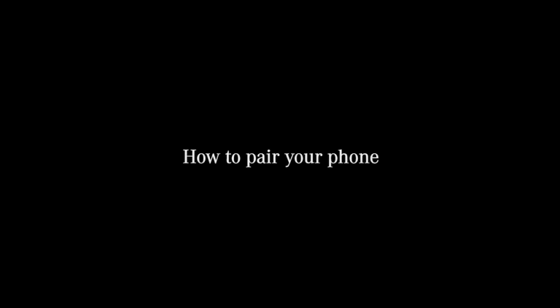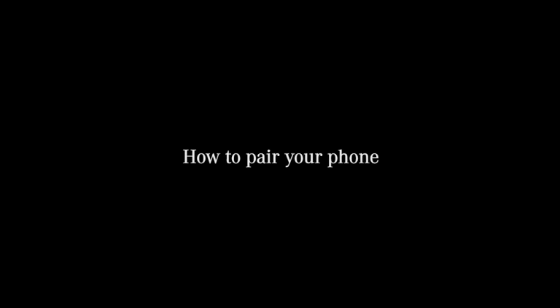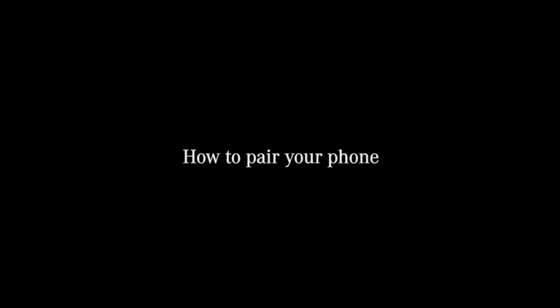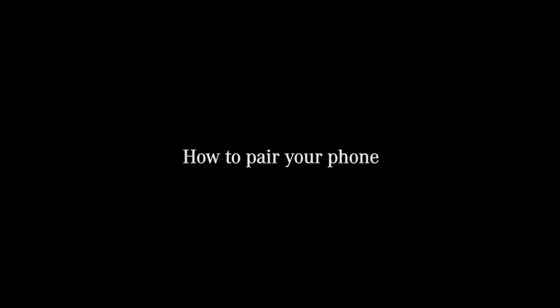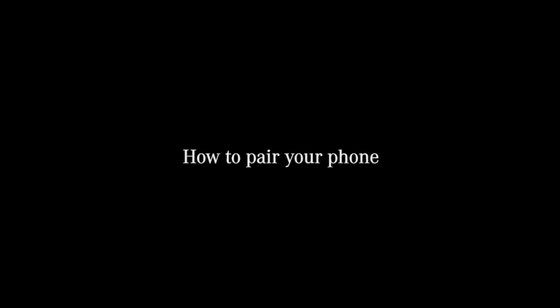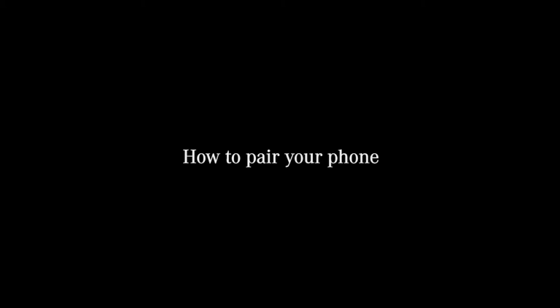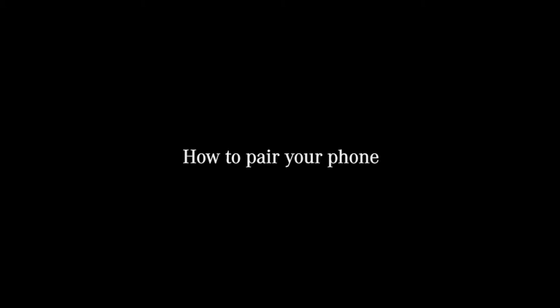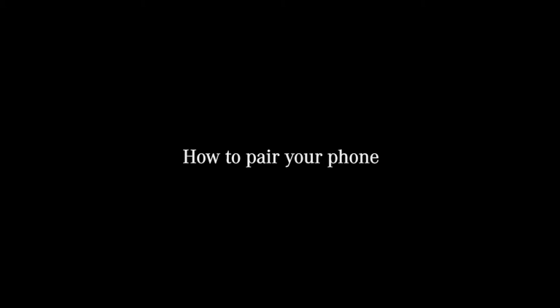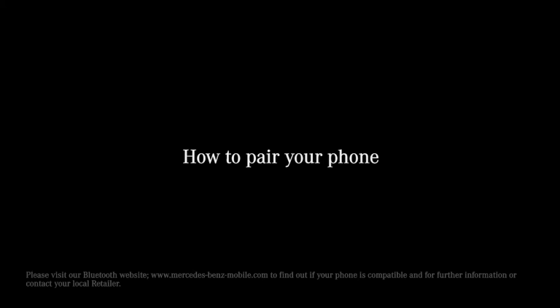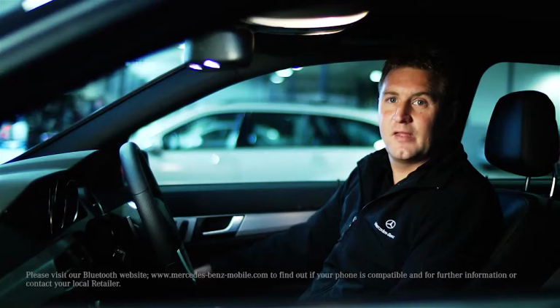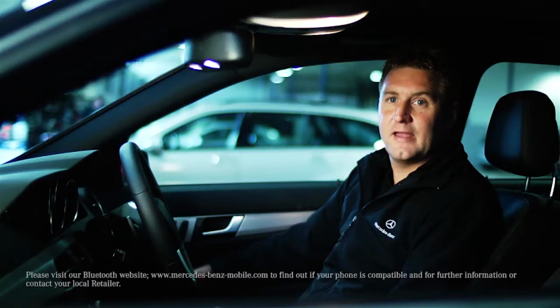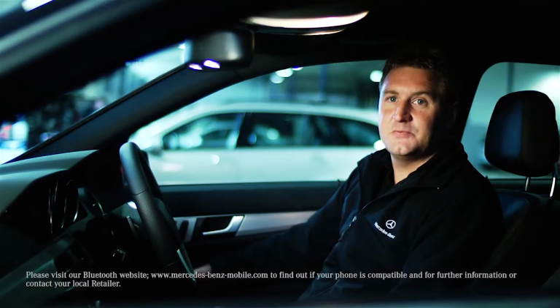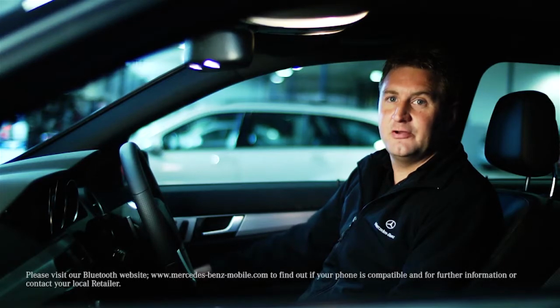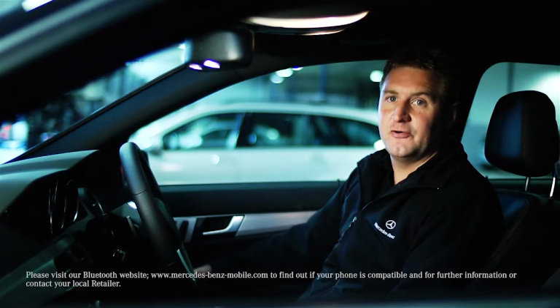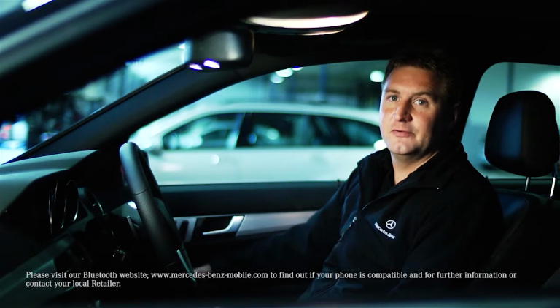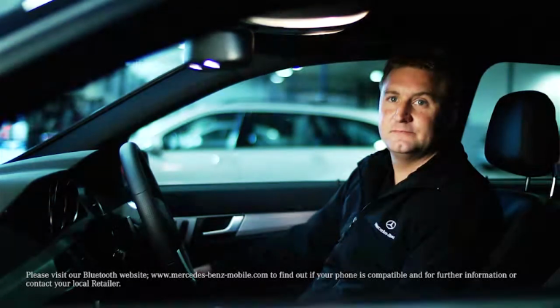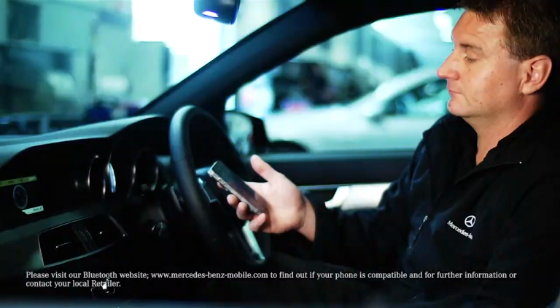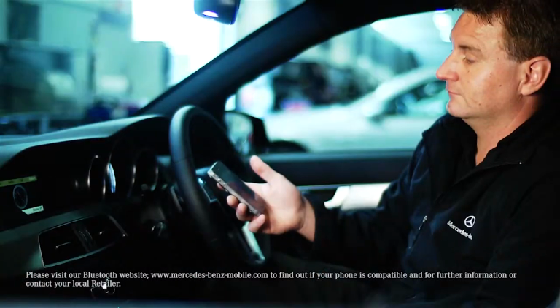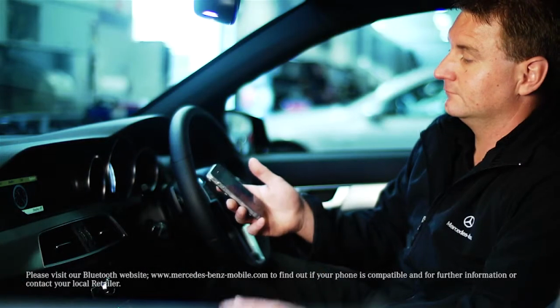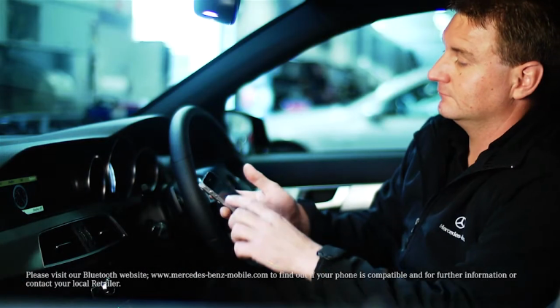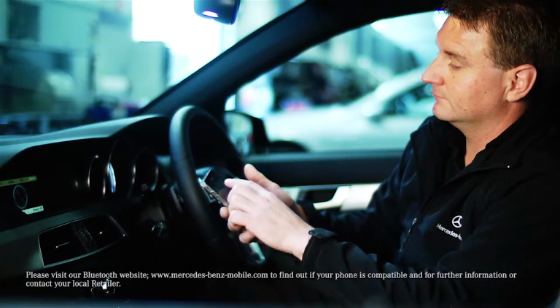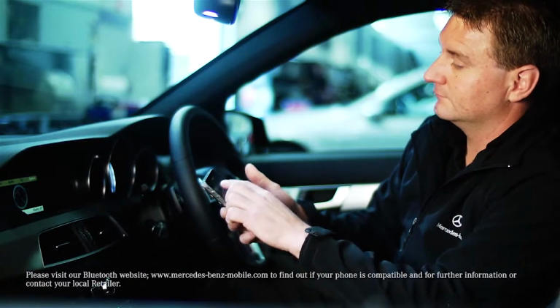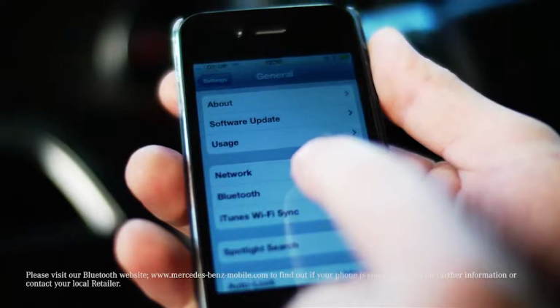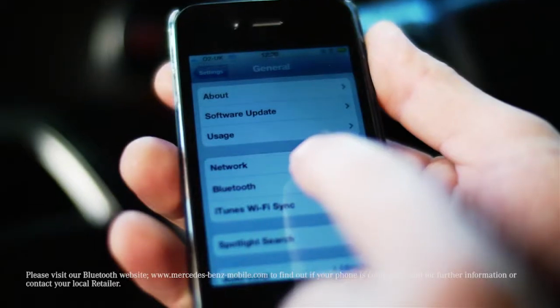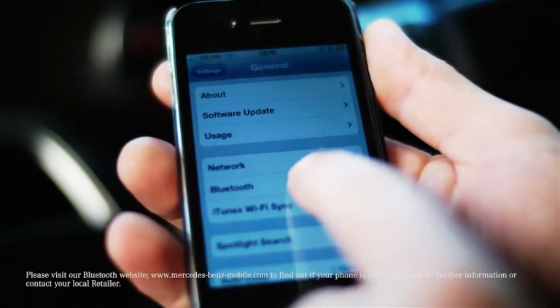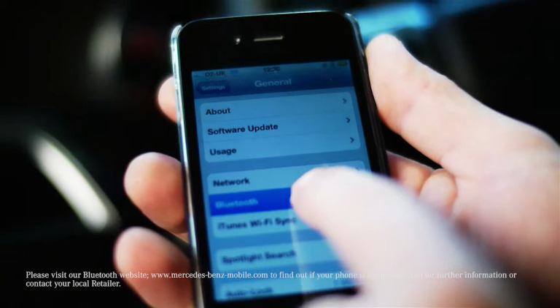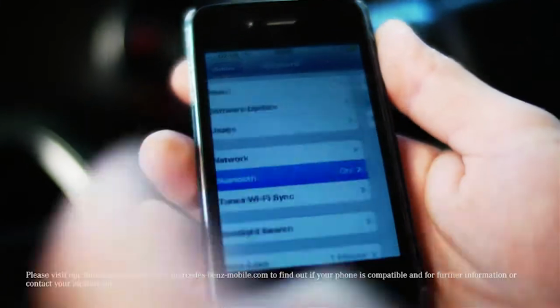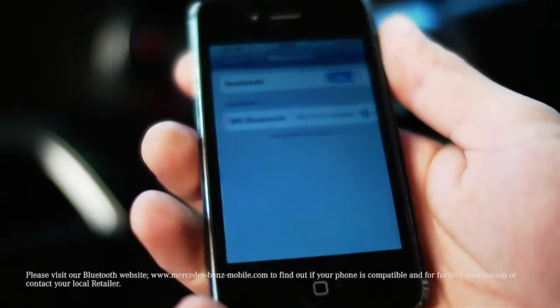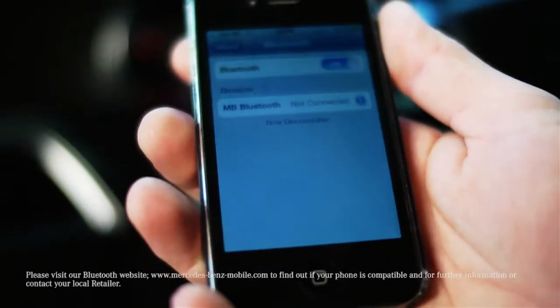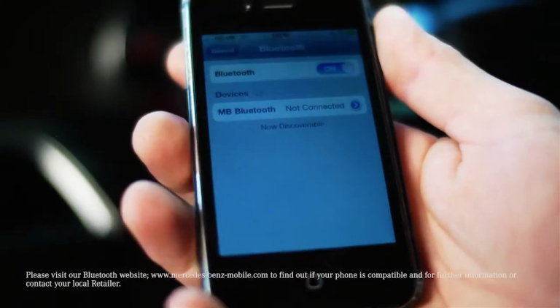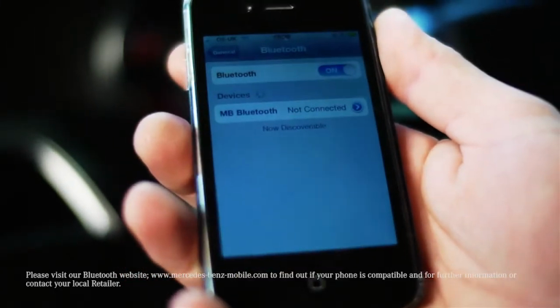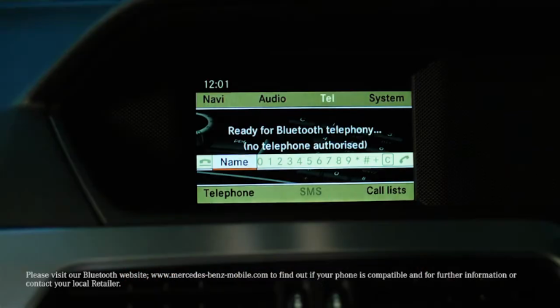Pairing Phones via Bluetooth: How to pair your phone? Ensure Bluetooth is switched on, then select TEL from the menu.